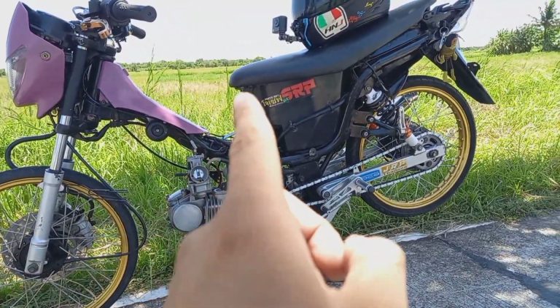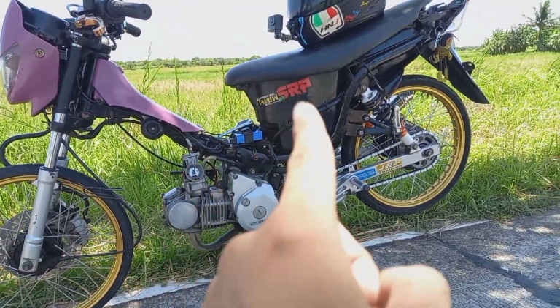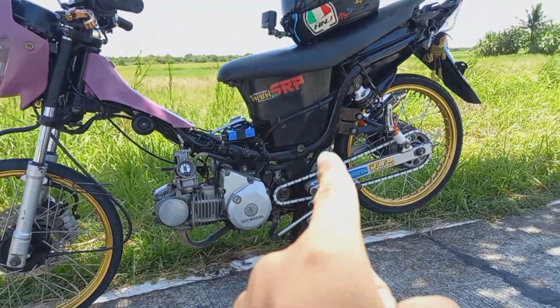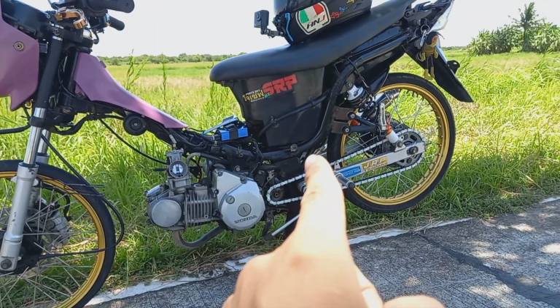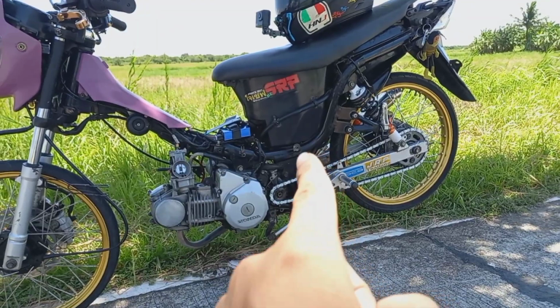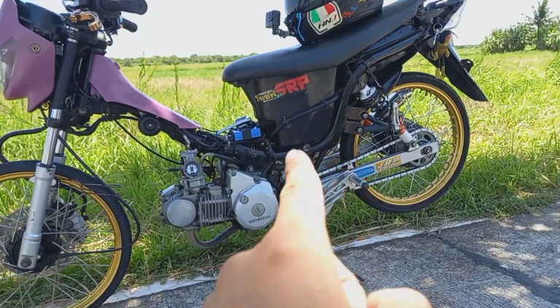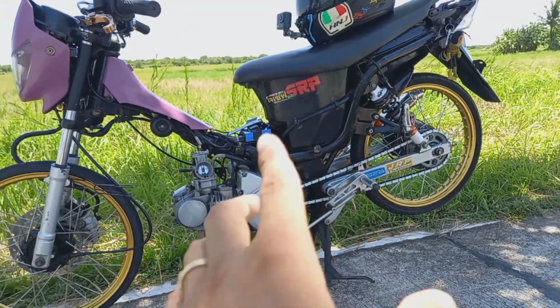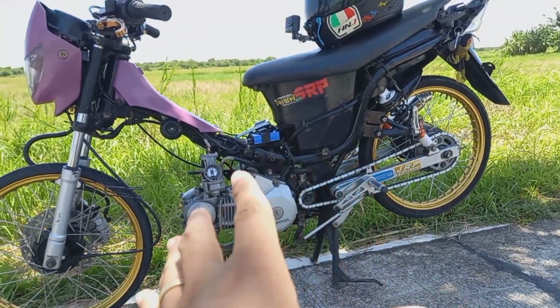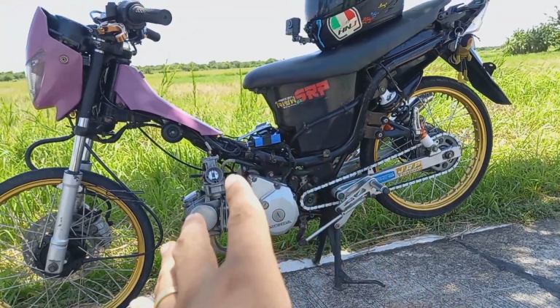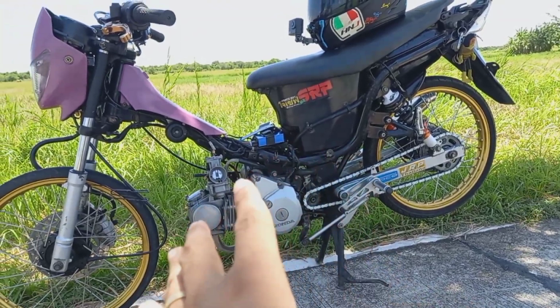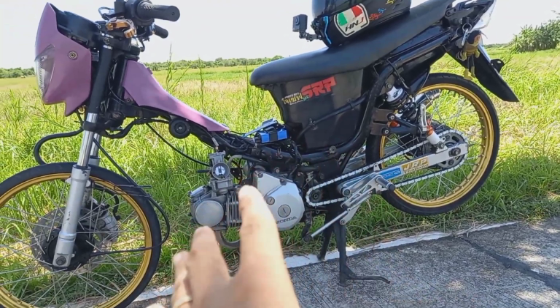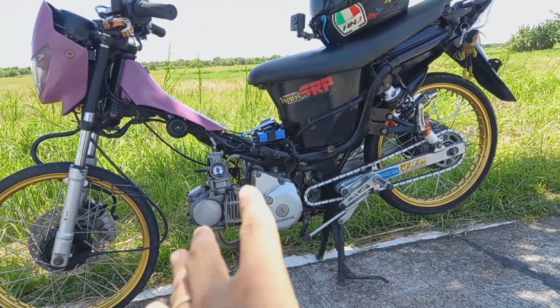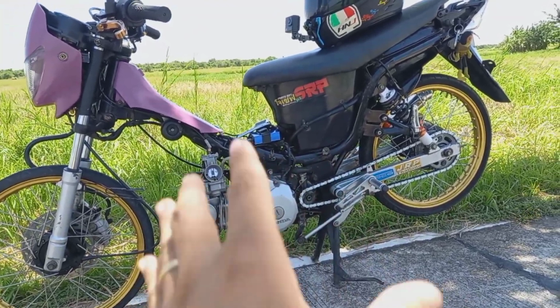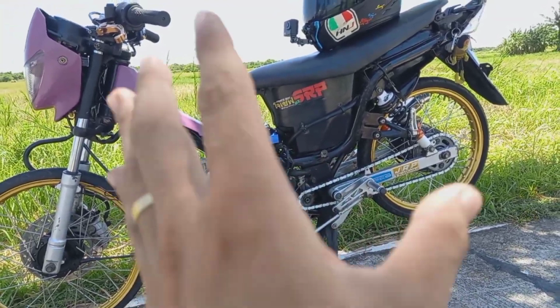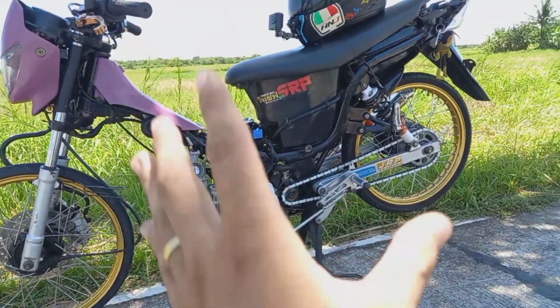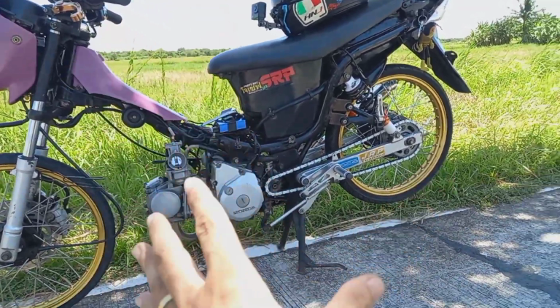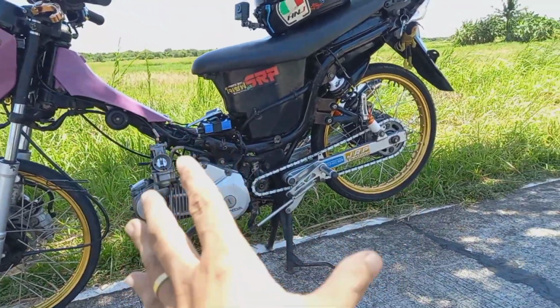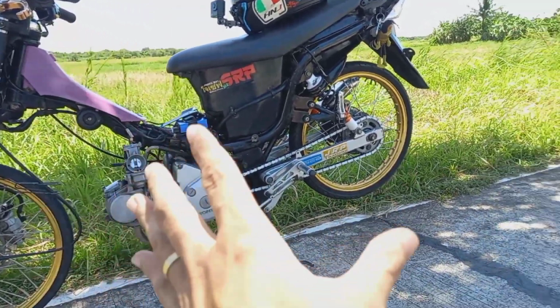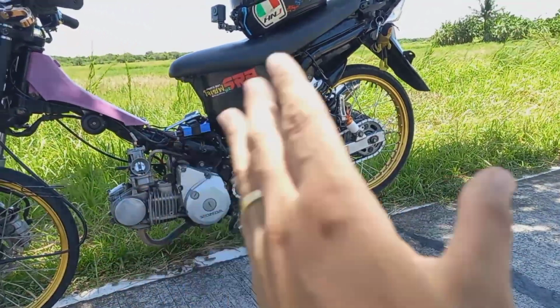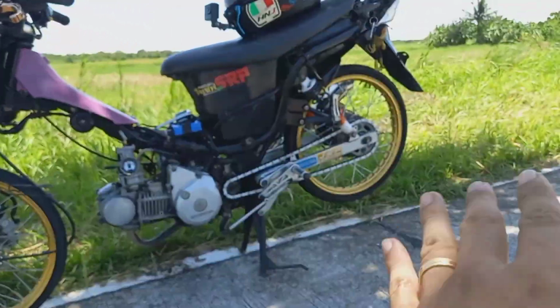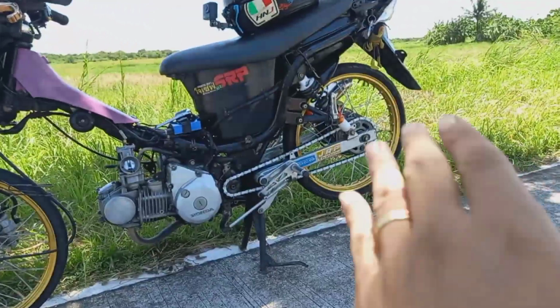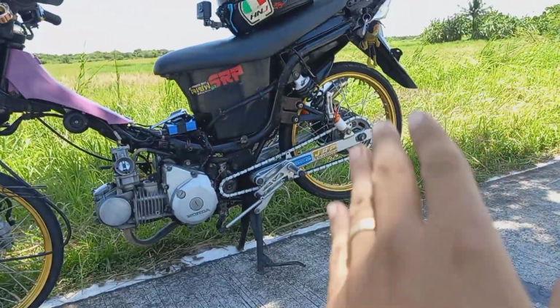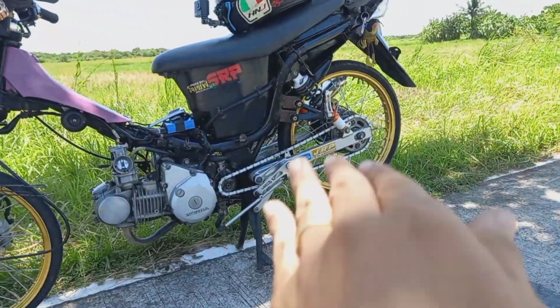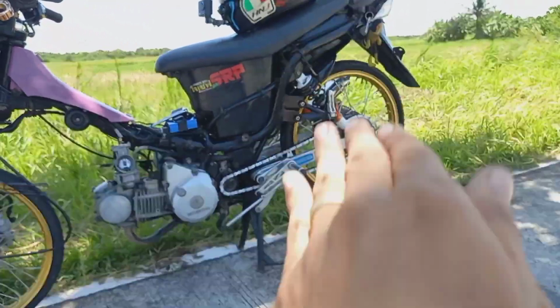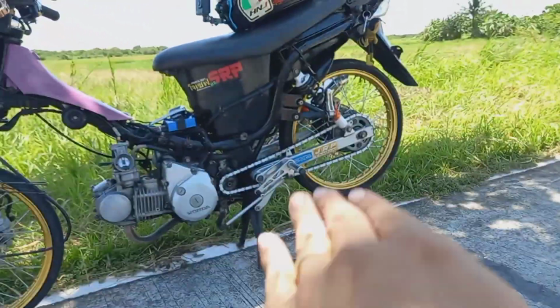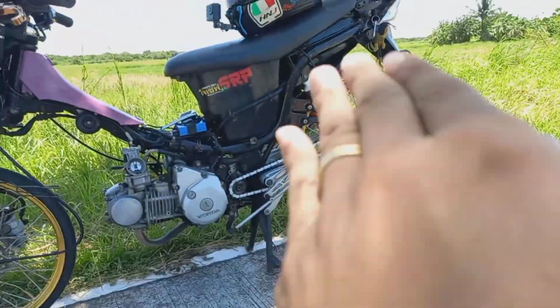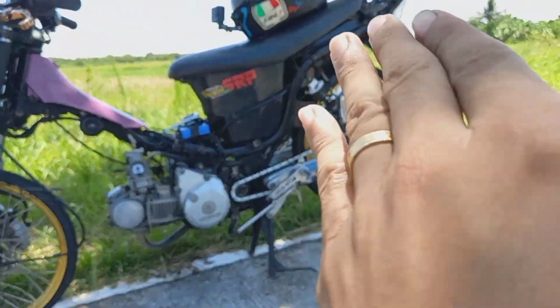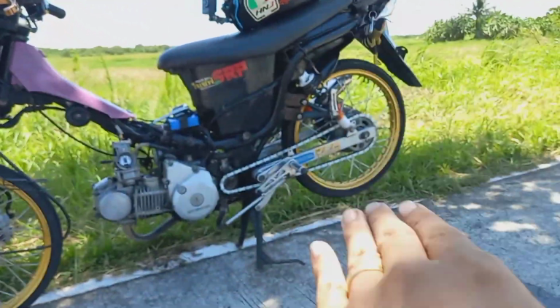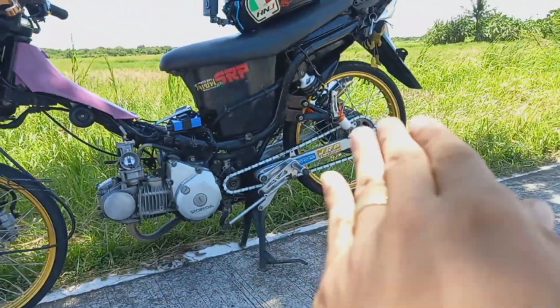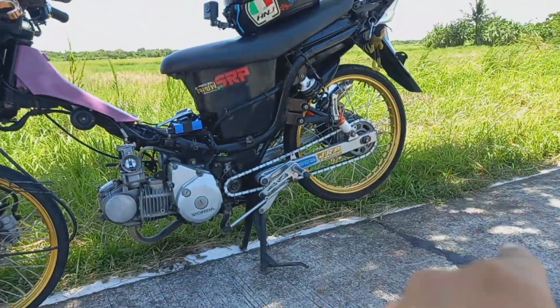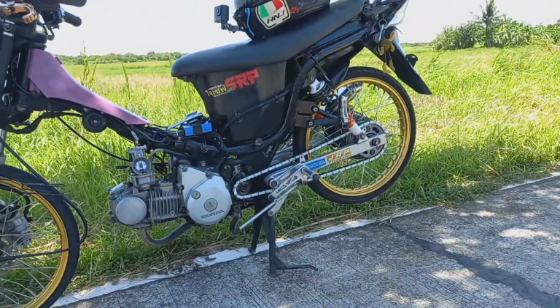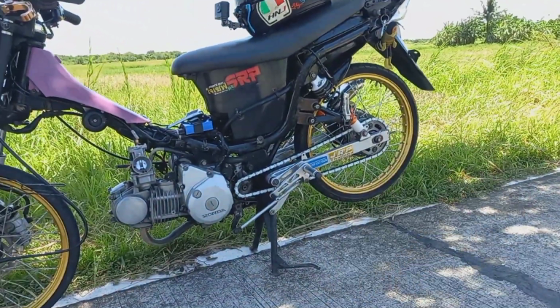Naka-racing CDI ako, naka-carb. So kaya niyang i-compensate yung high-speed sprocket ratio ko.